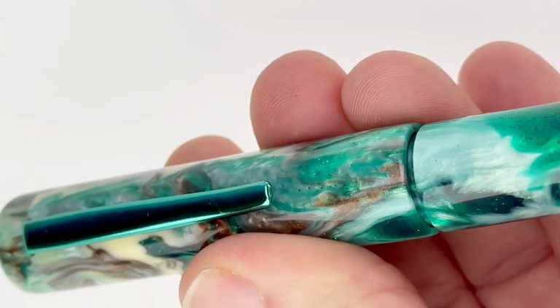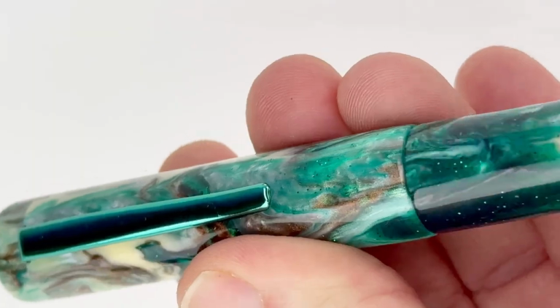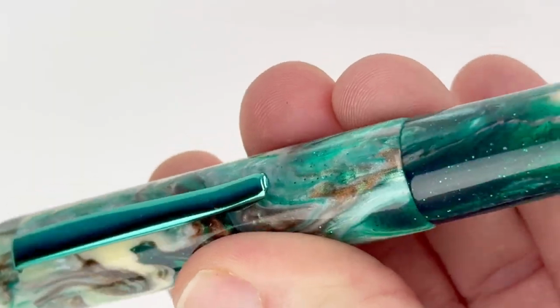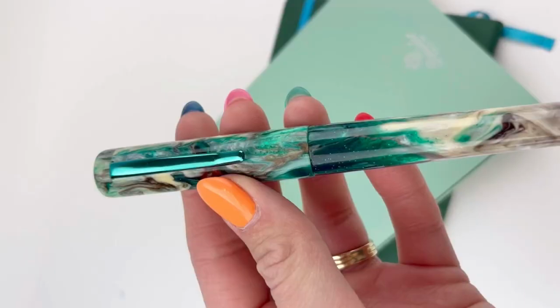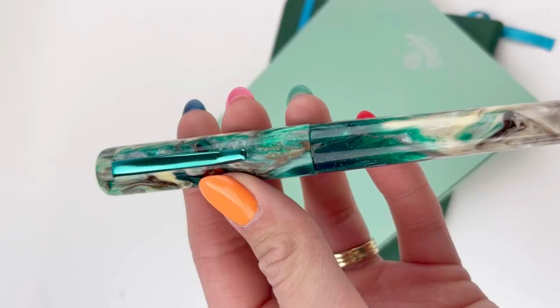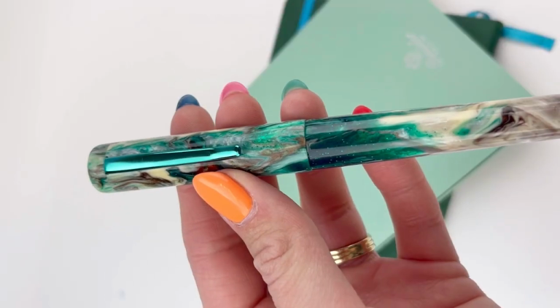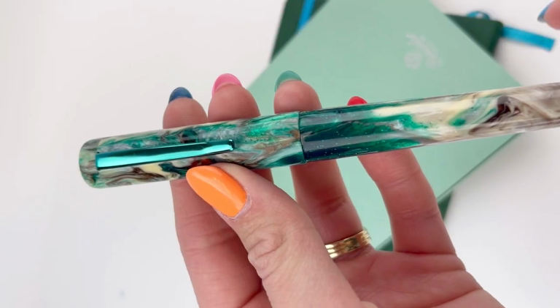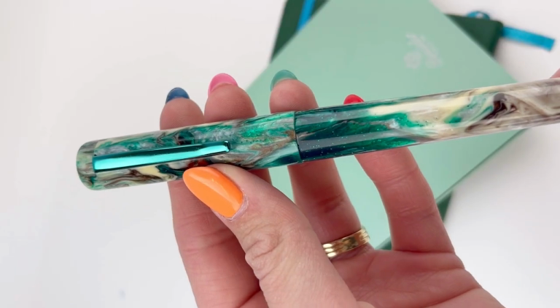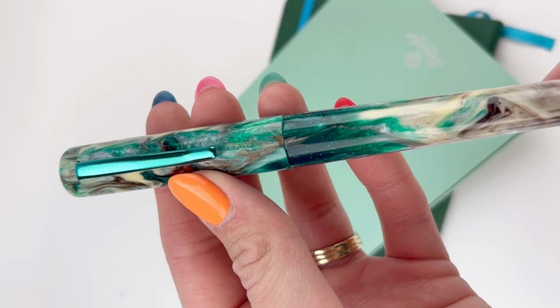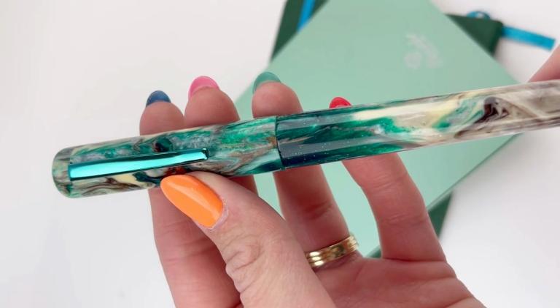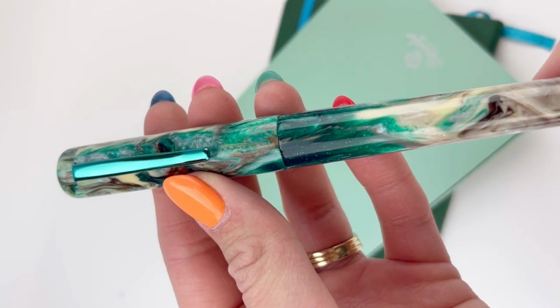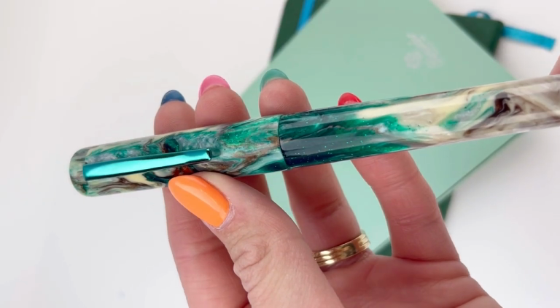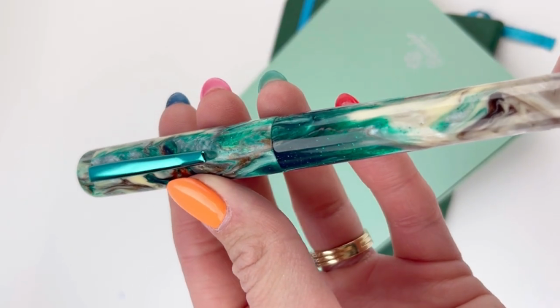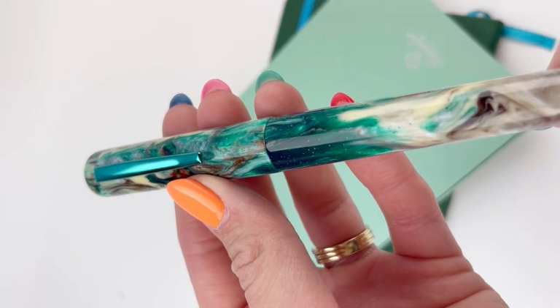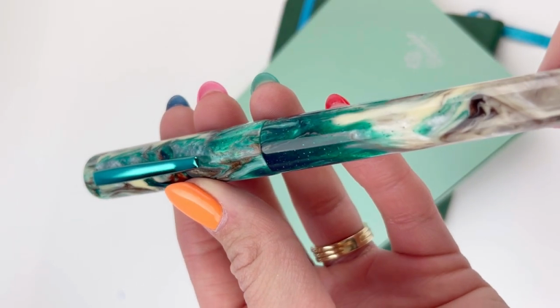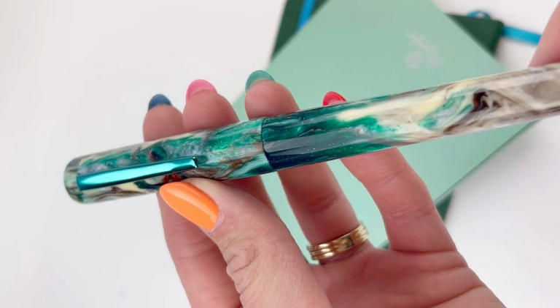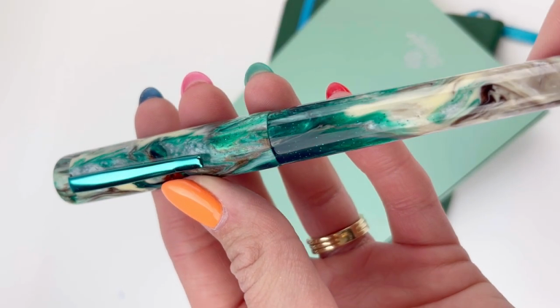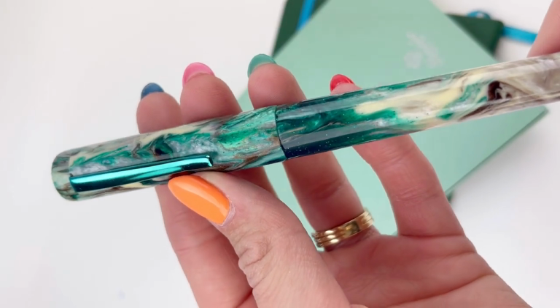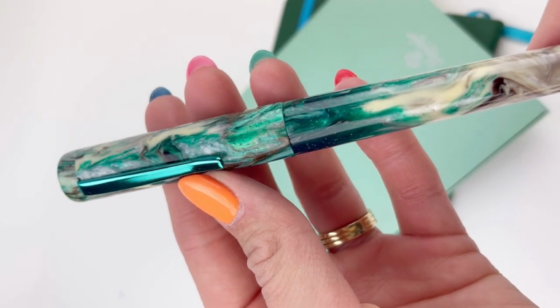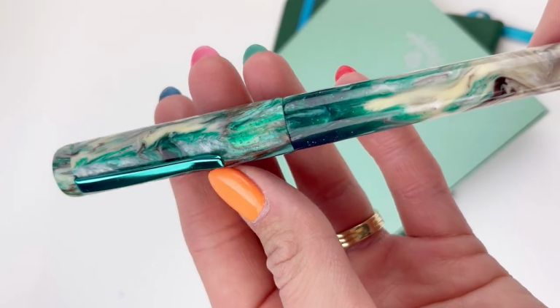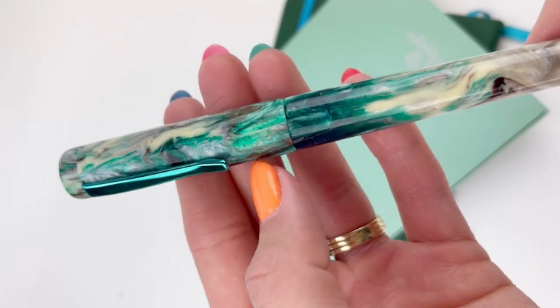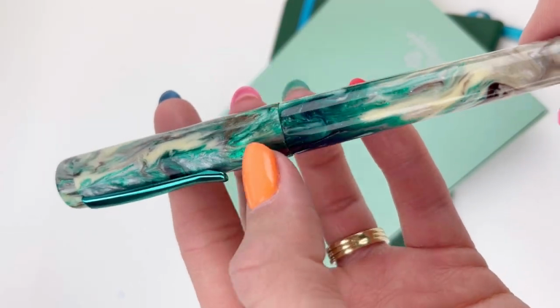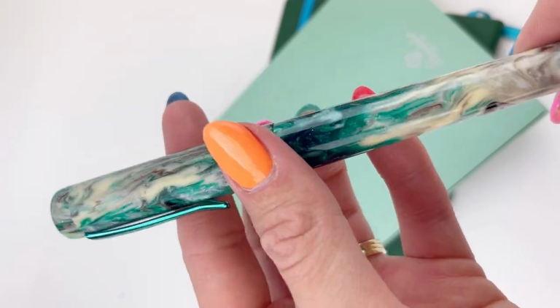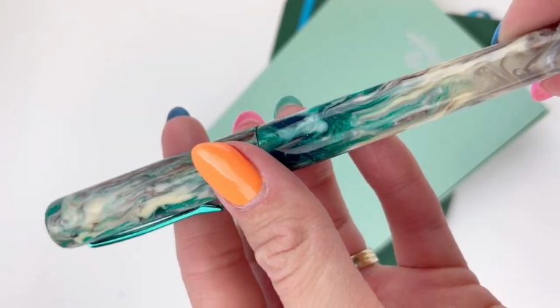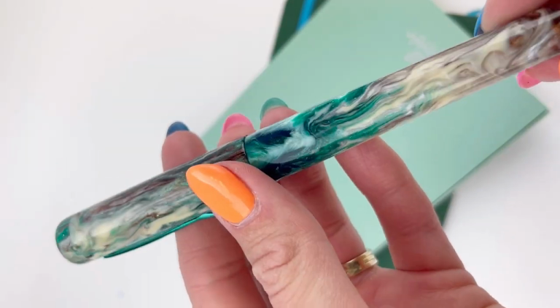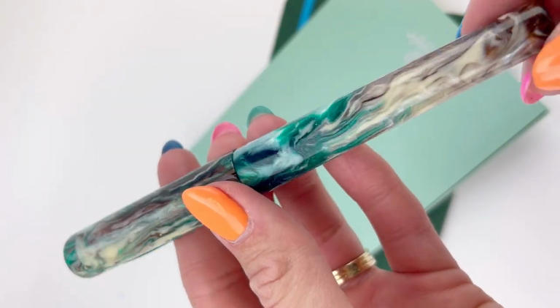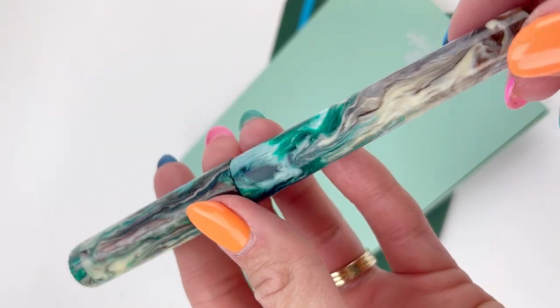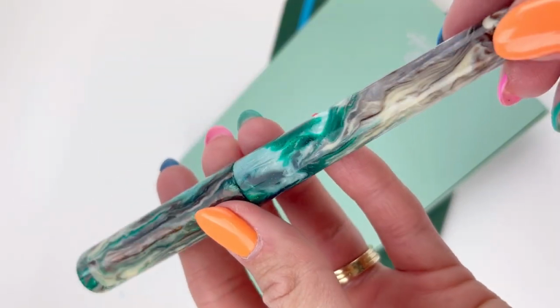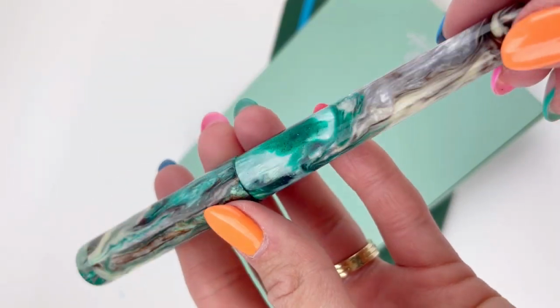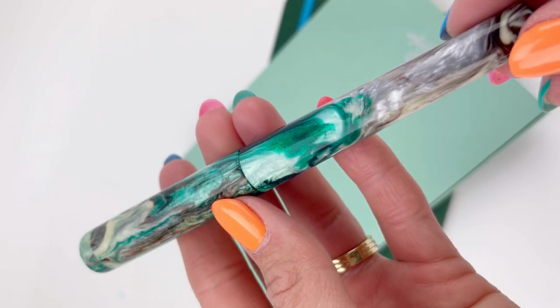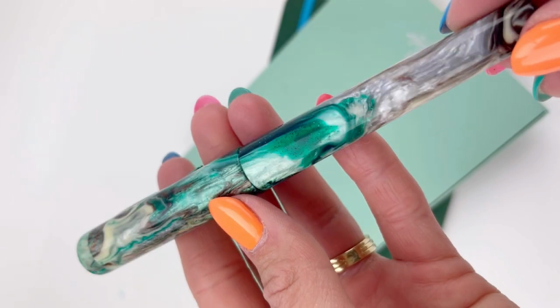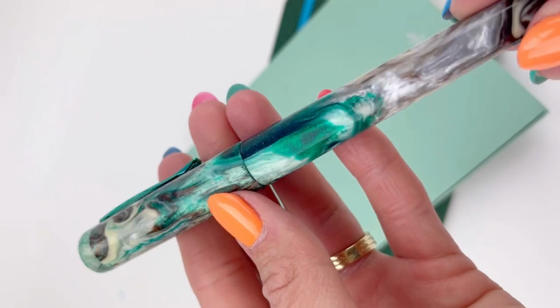The pen comes with a converter already installed, ready to go, so you can just ink it up with your favorite fountain pen safe bottled ink and start writing.